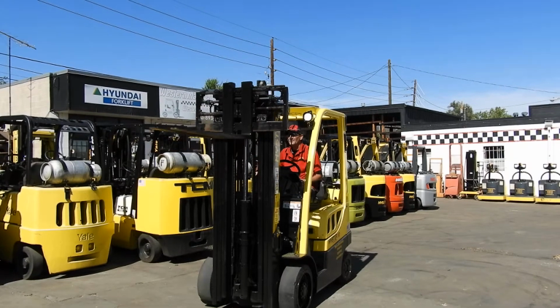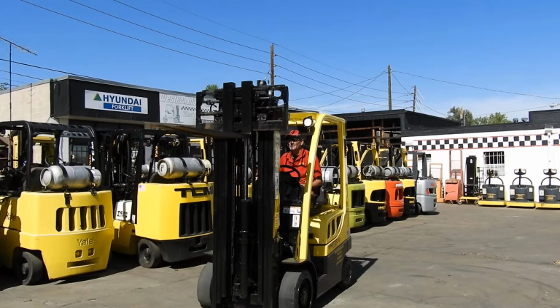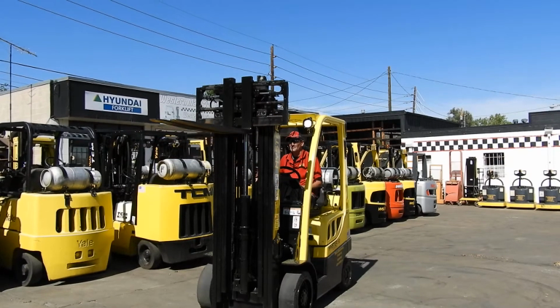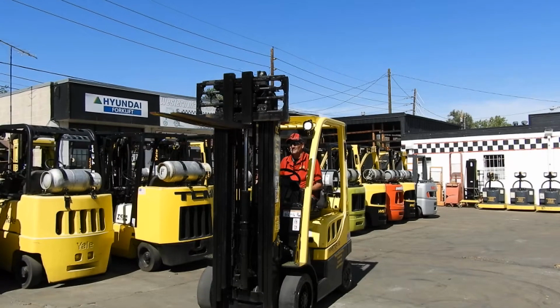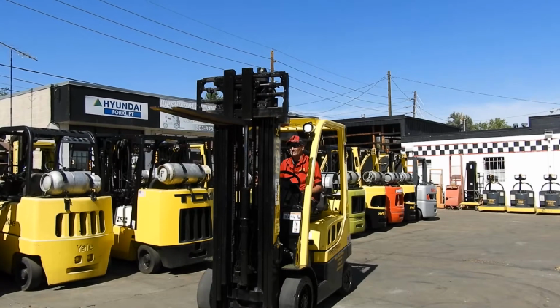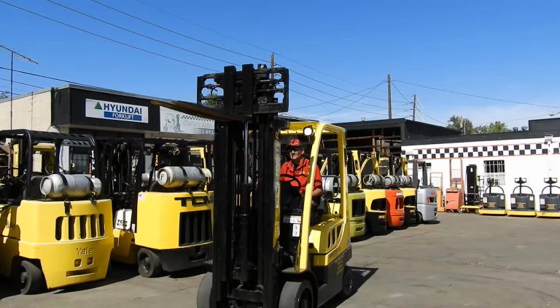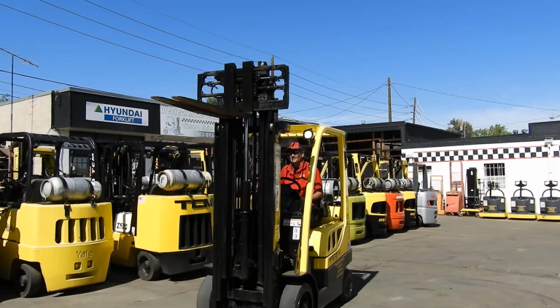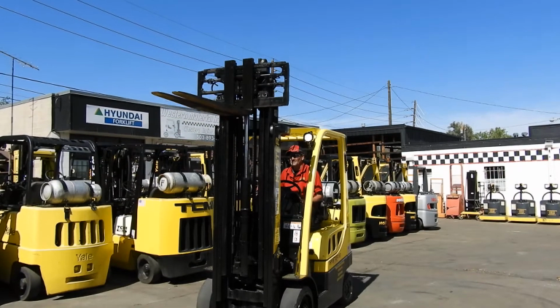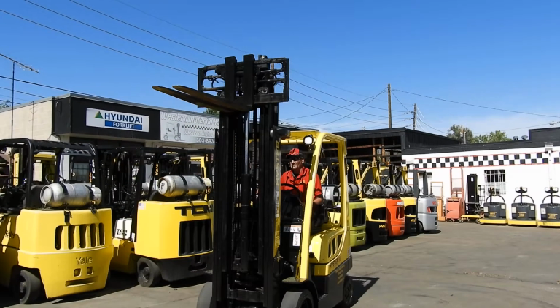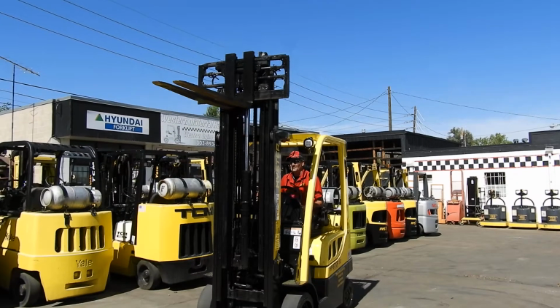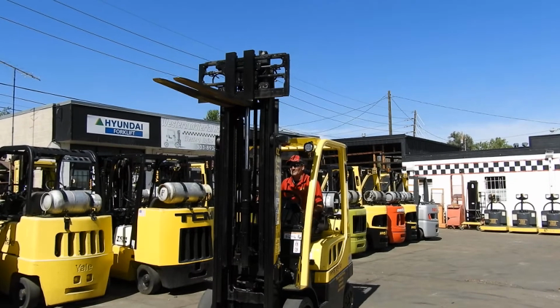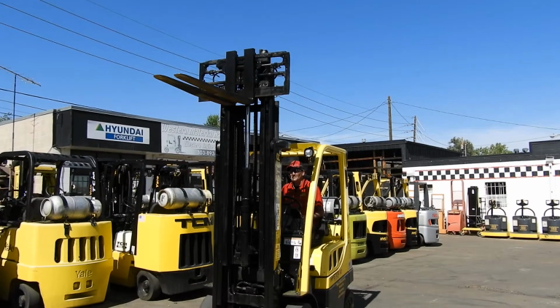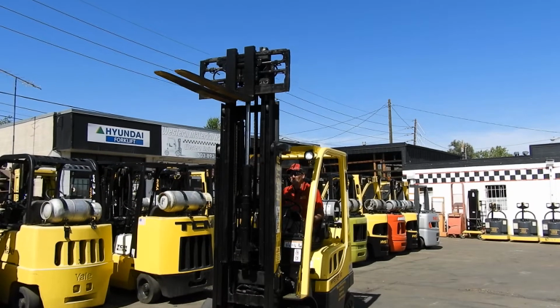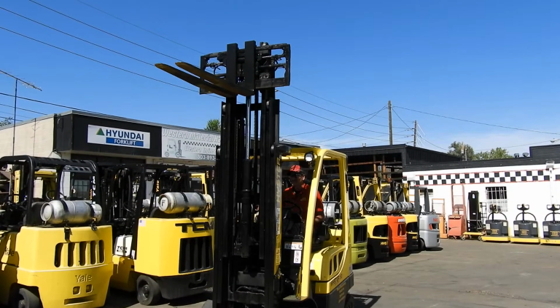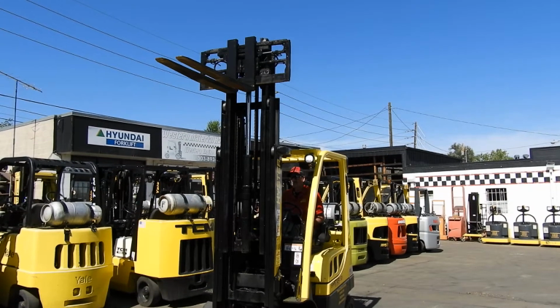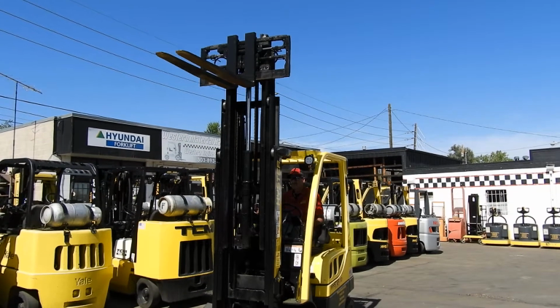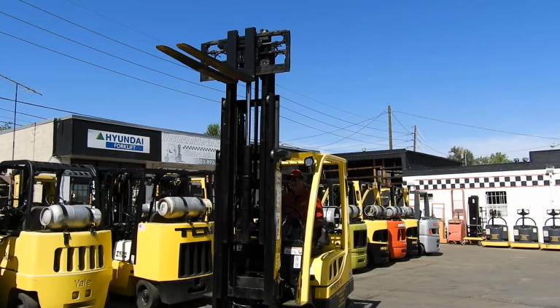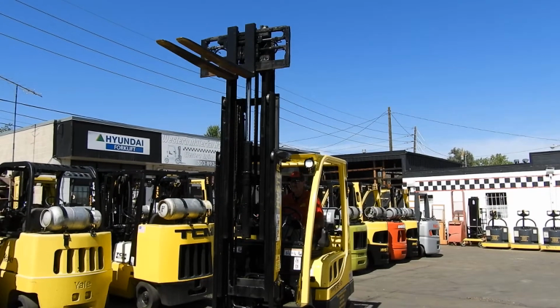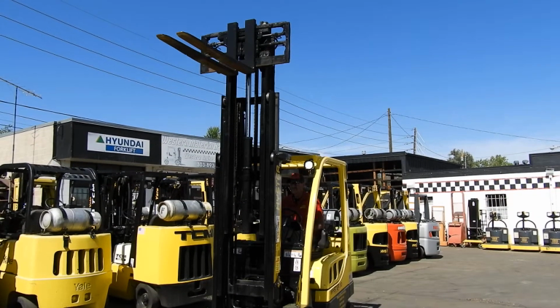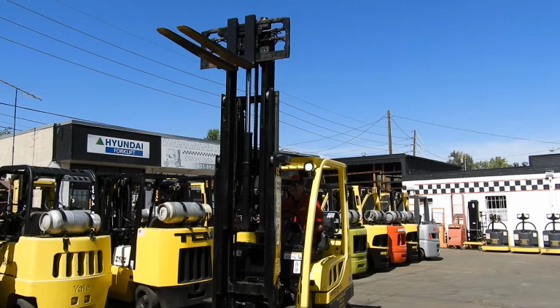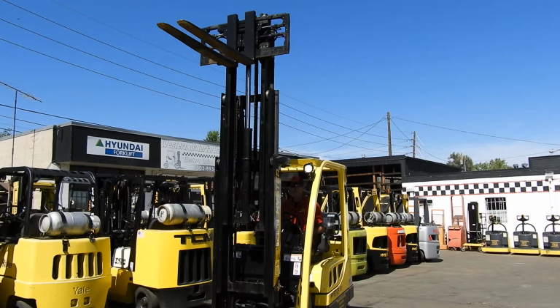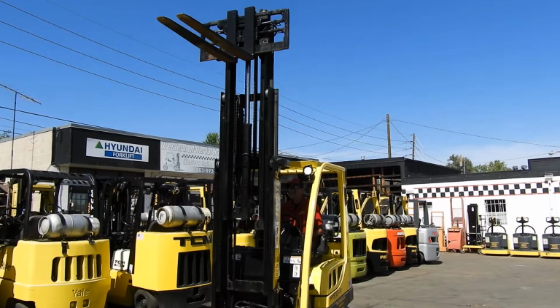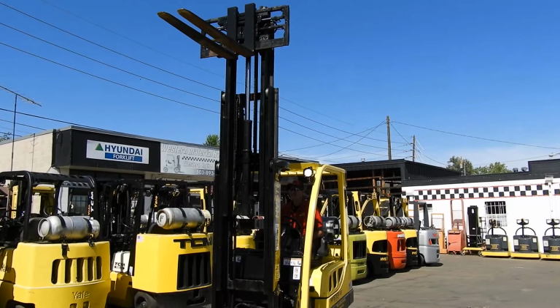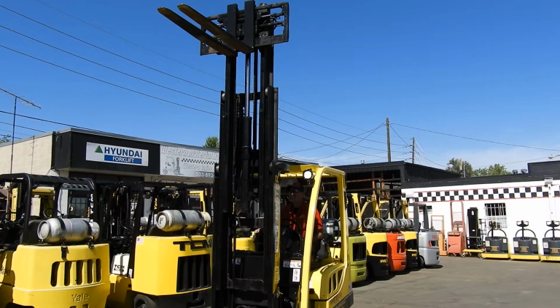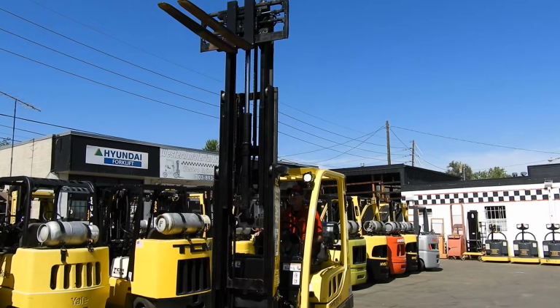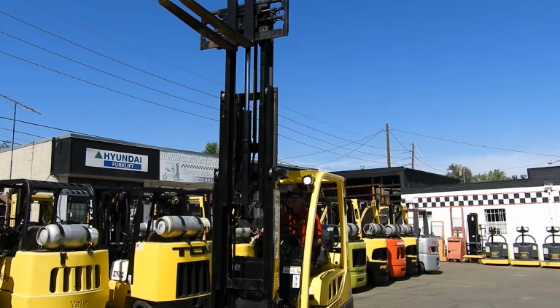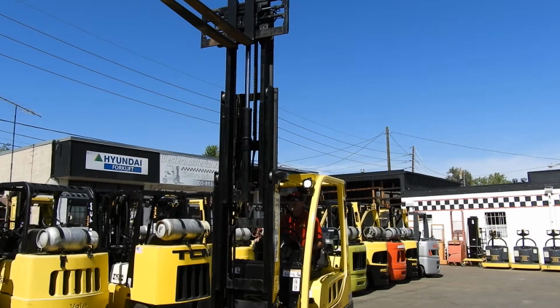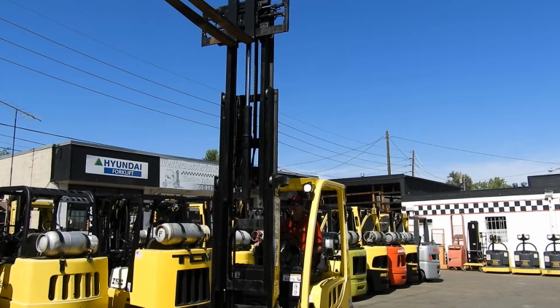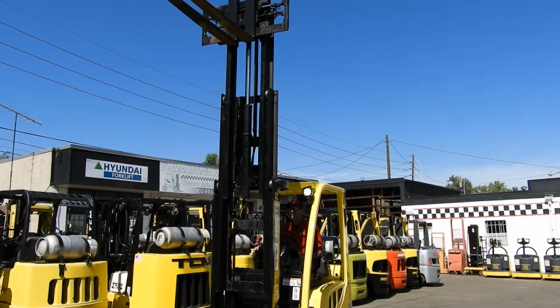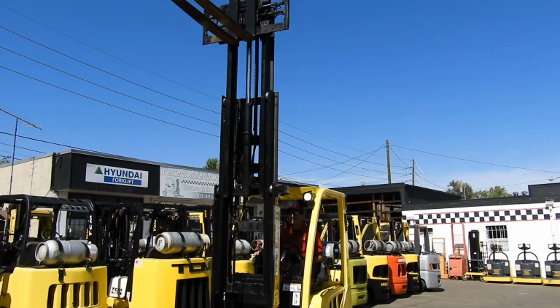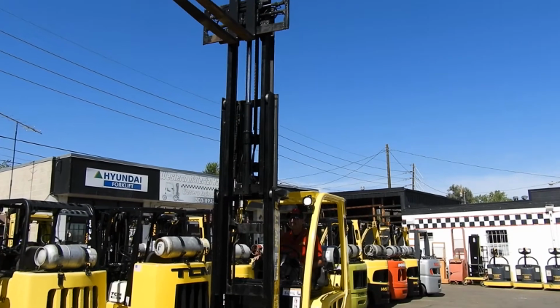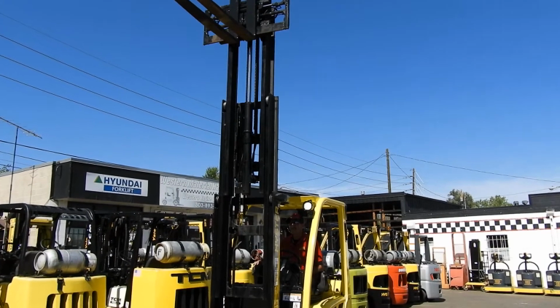It's equipped with side shift and forward positioner — that's what you just saw. It has 42 inch pallet forks.